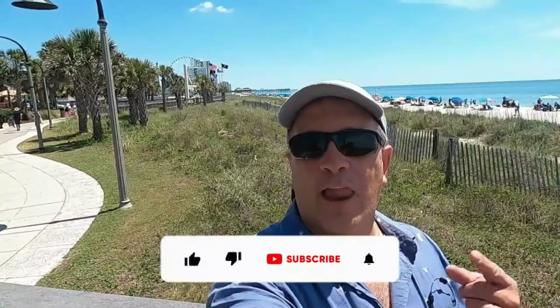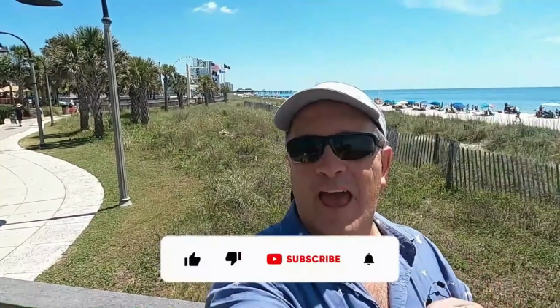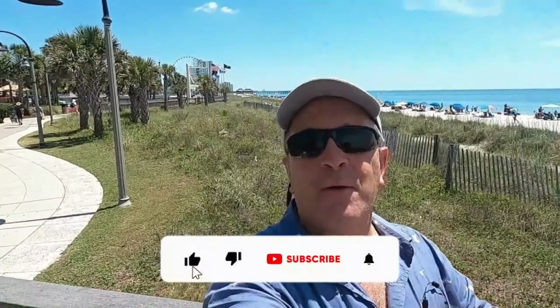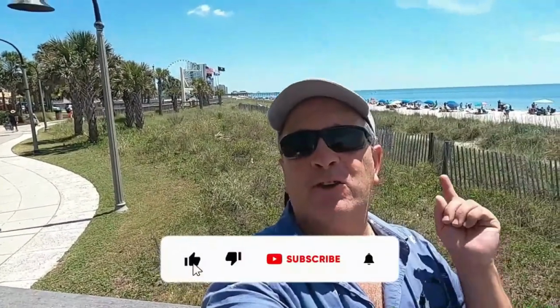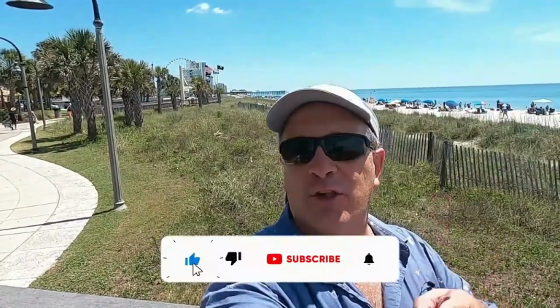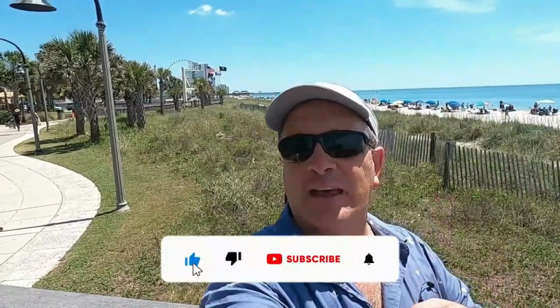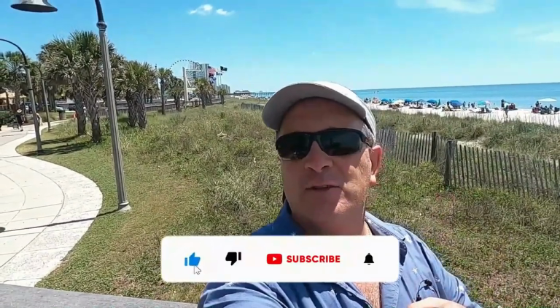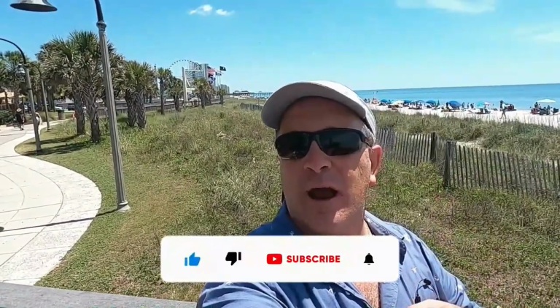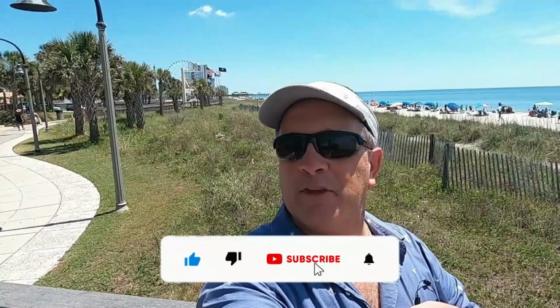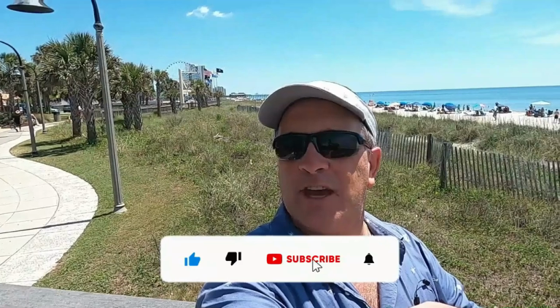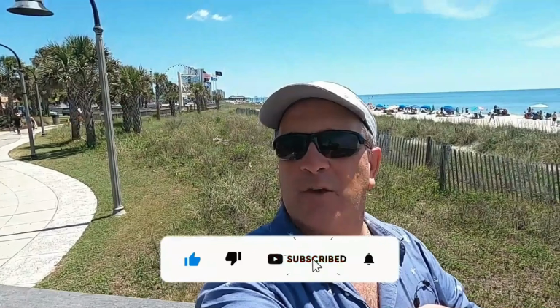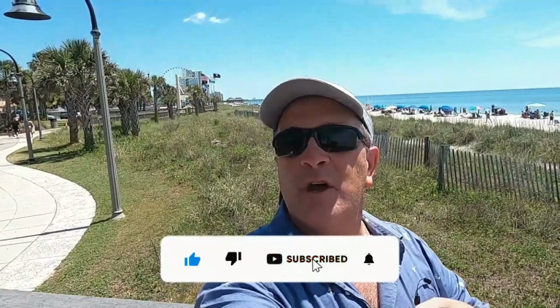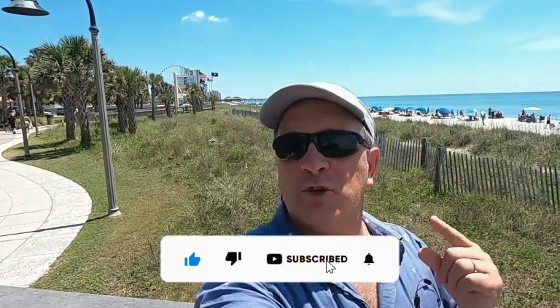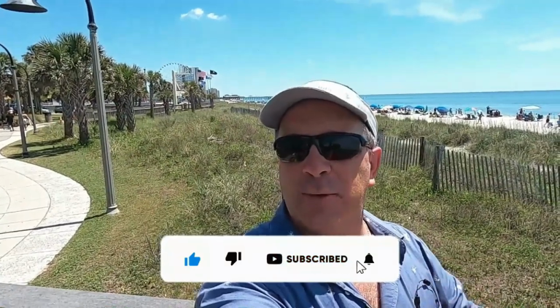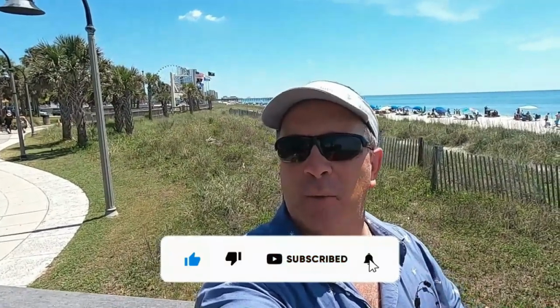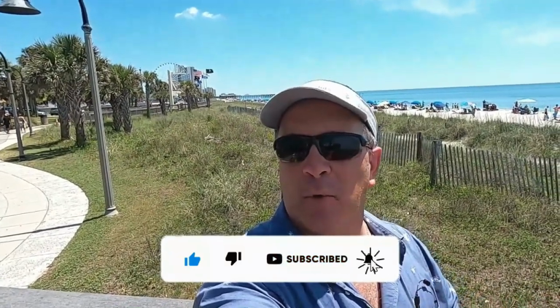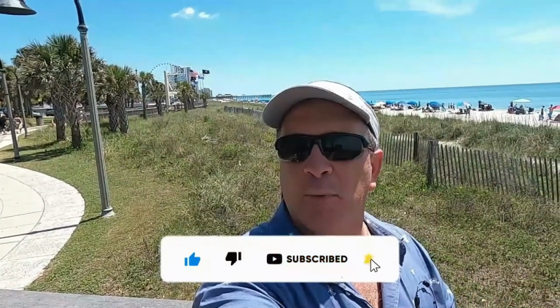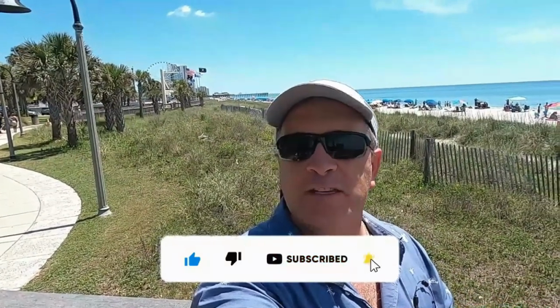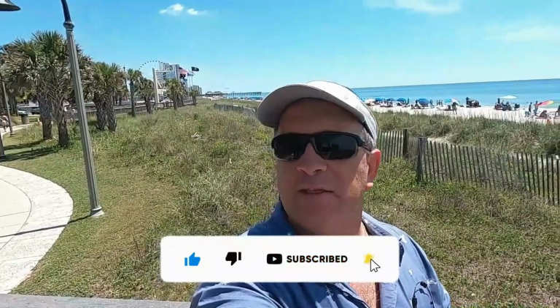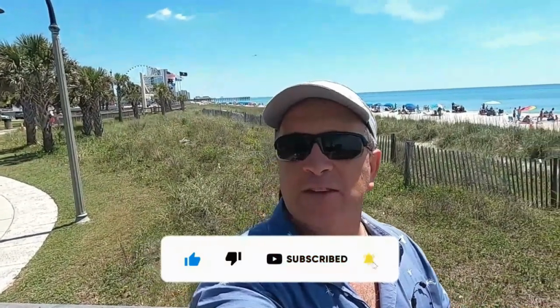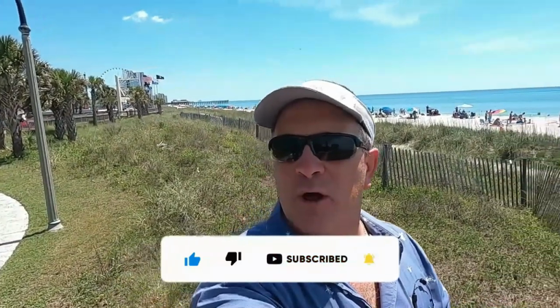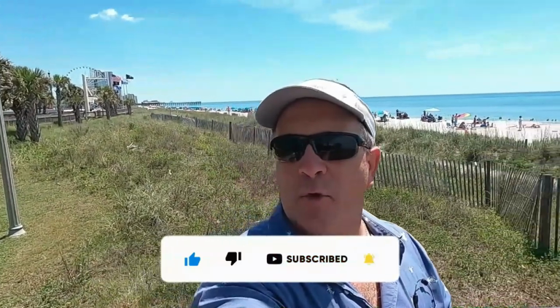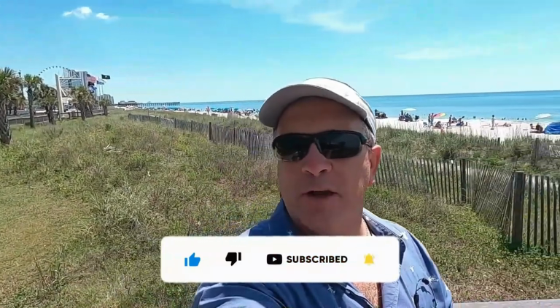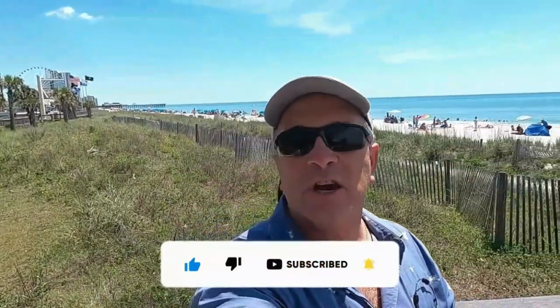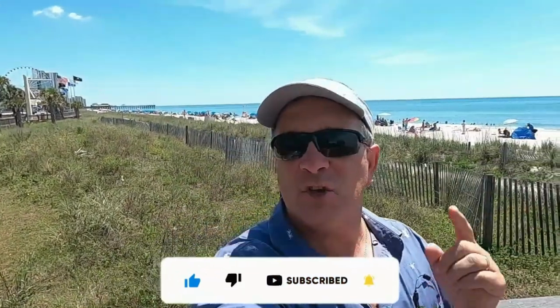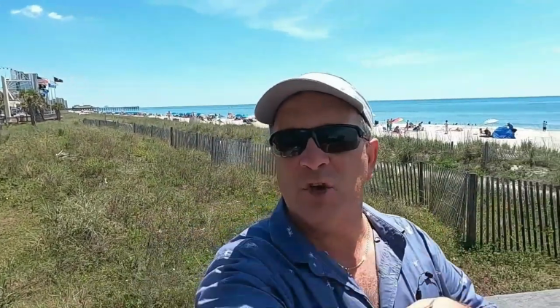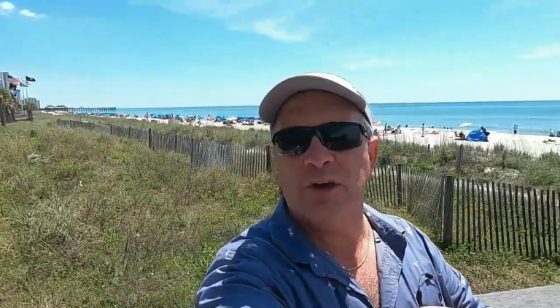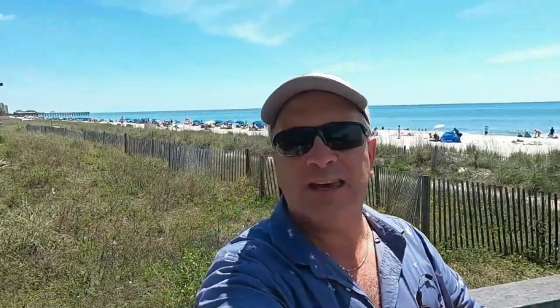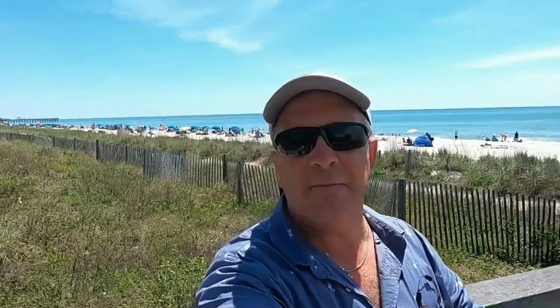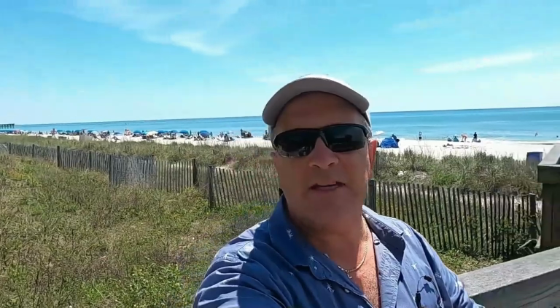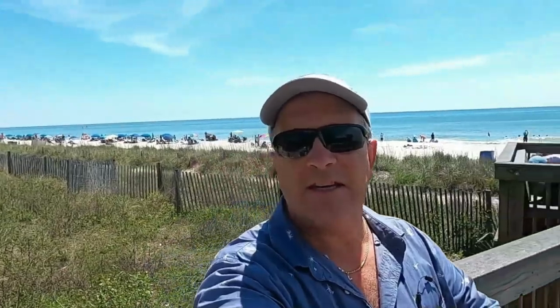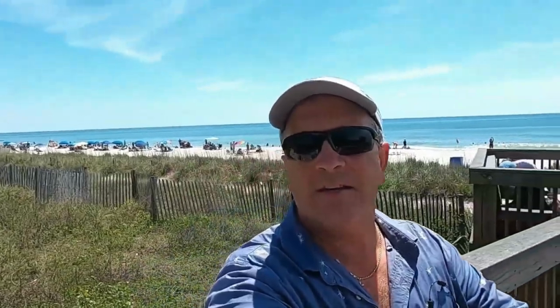While I have you, make sure you like and subscribe to this channel so you can keep up with Myrtle Beach and things around Myrtle Beach so you can keep beachin'.